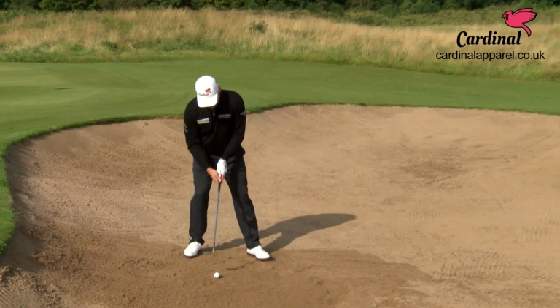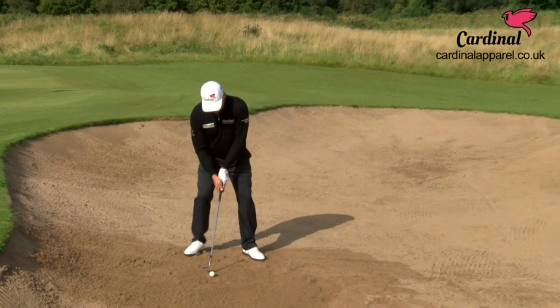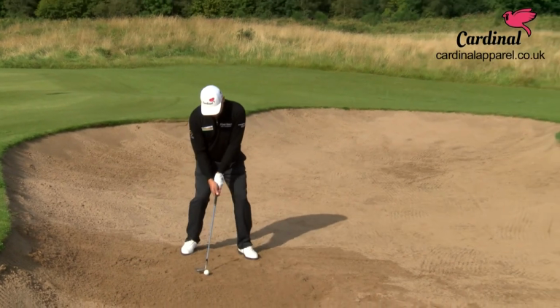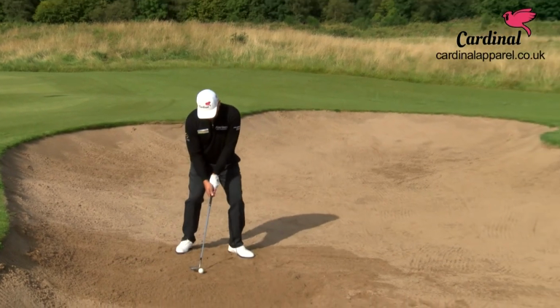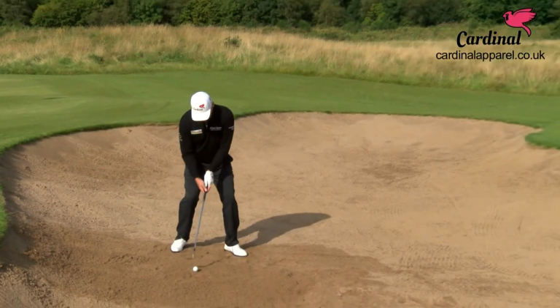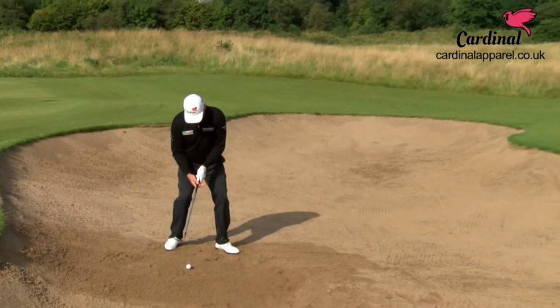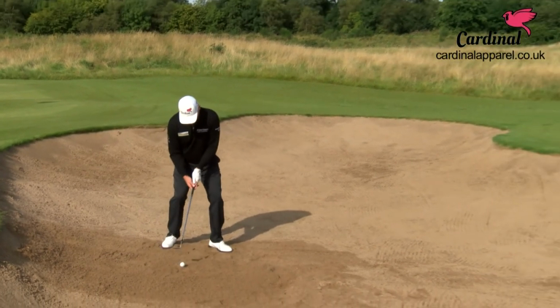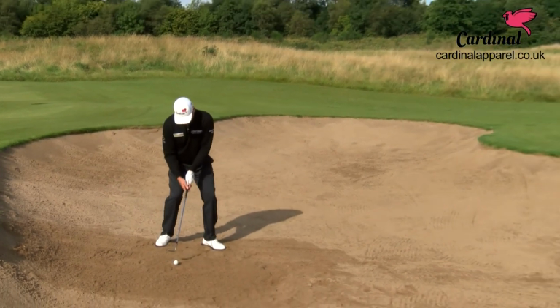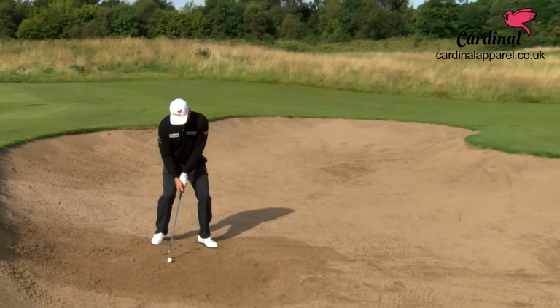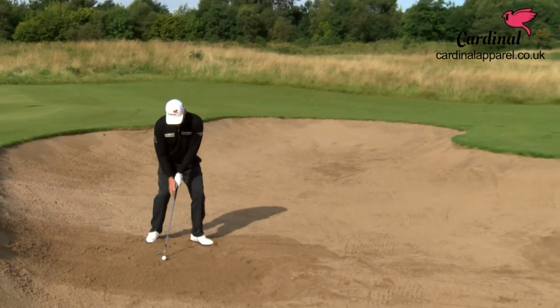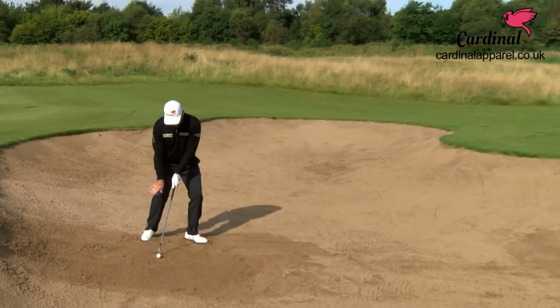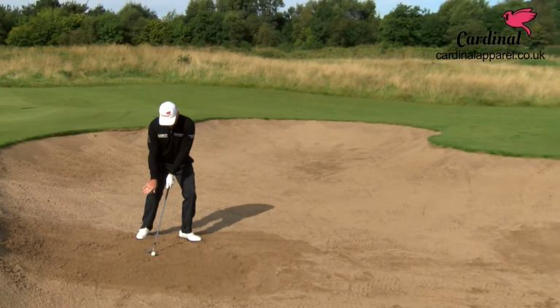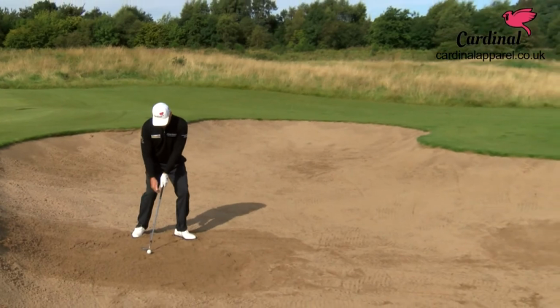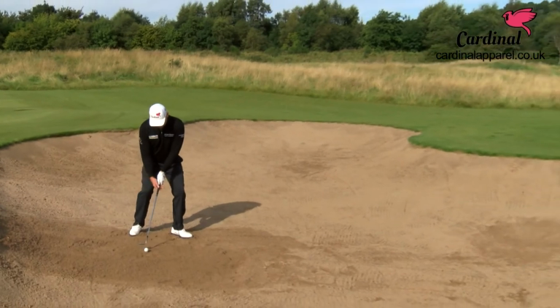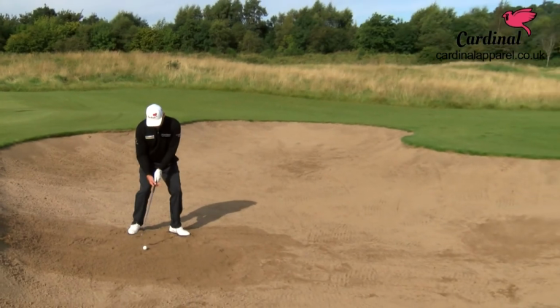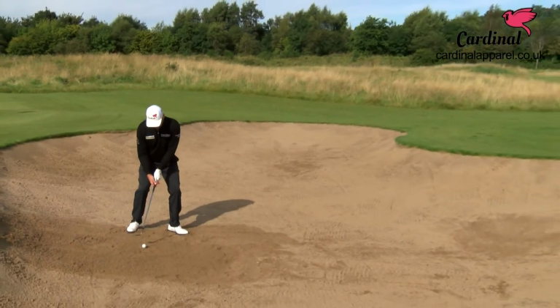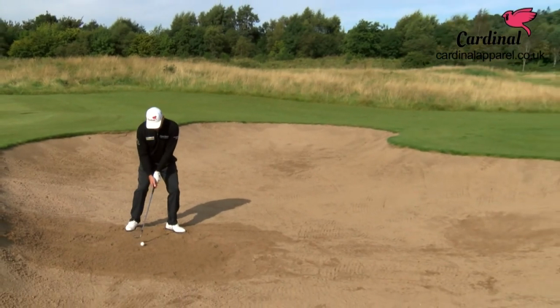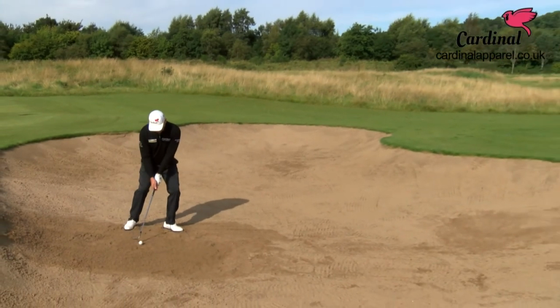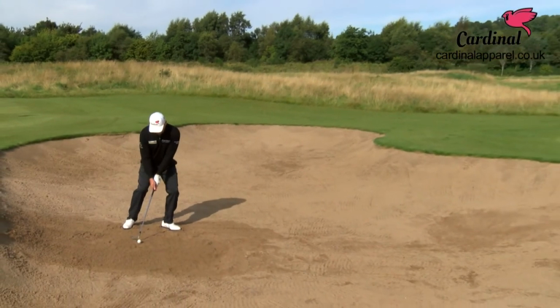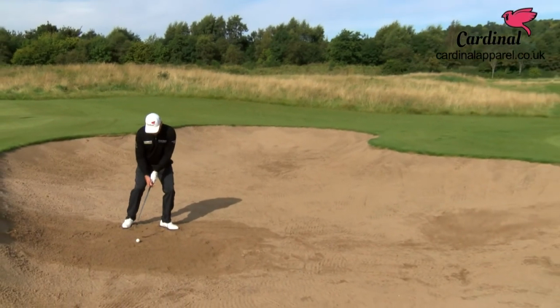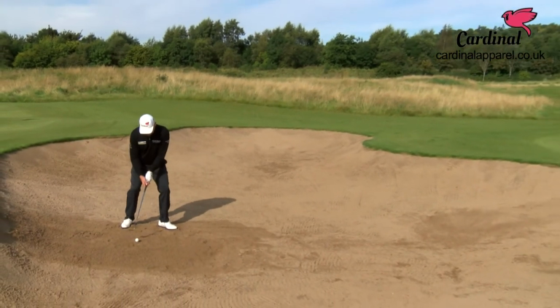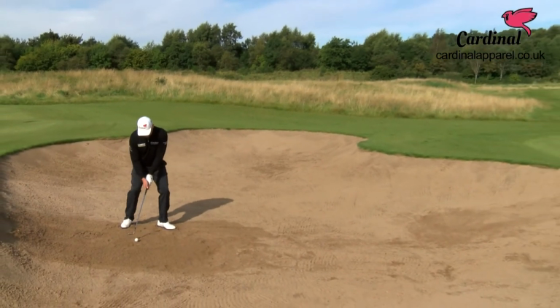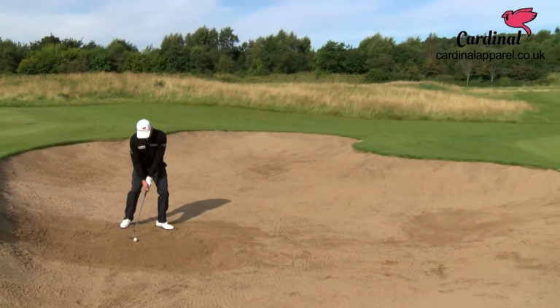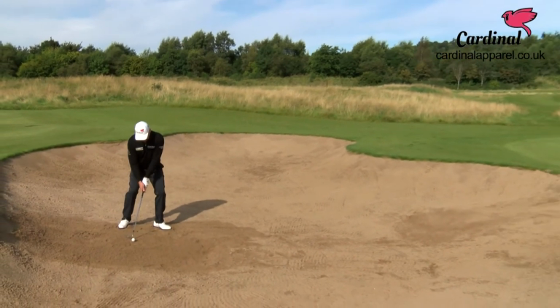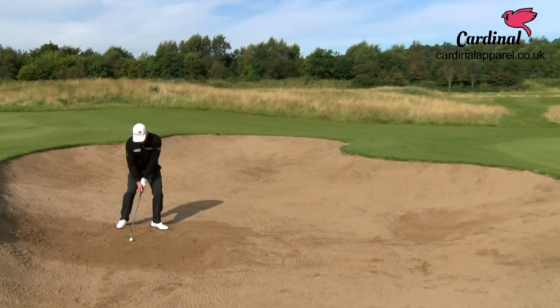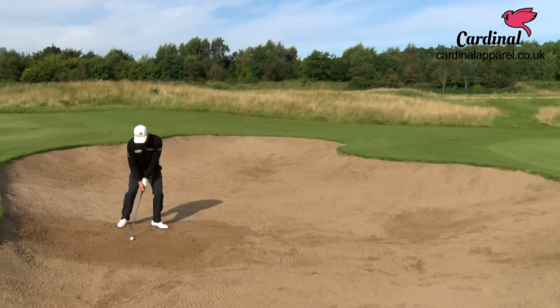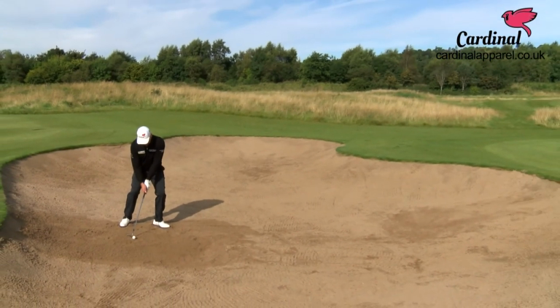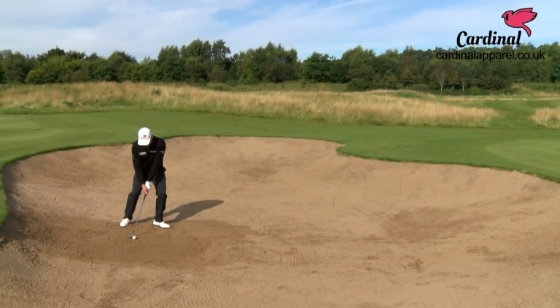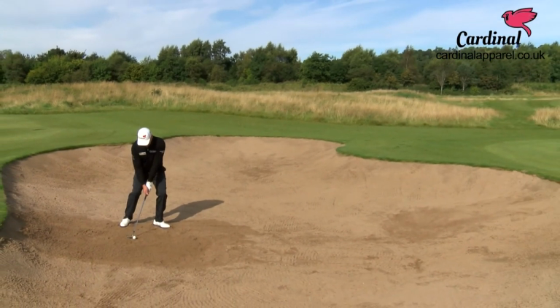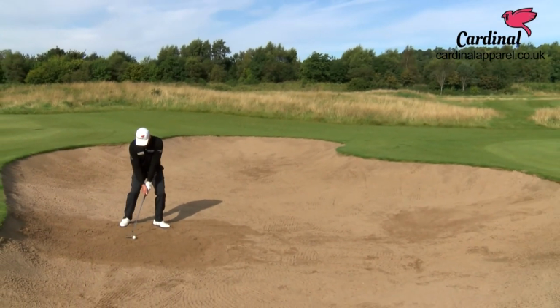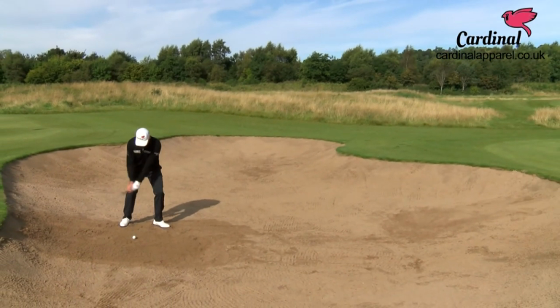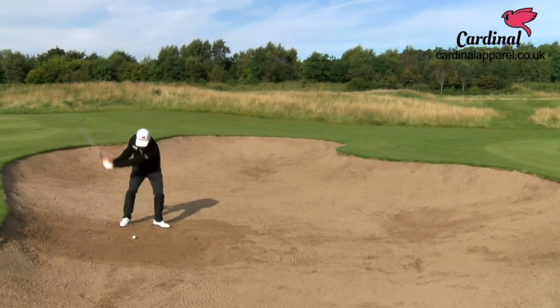Let's have a go. Ball towards the higher foot, weight on your left, and commit down the slope.